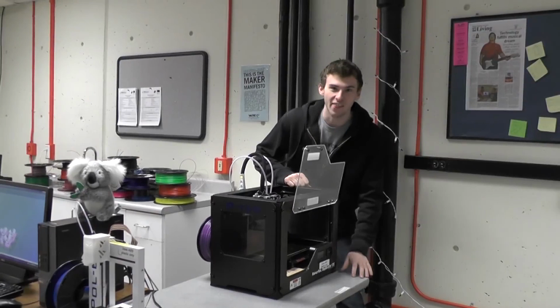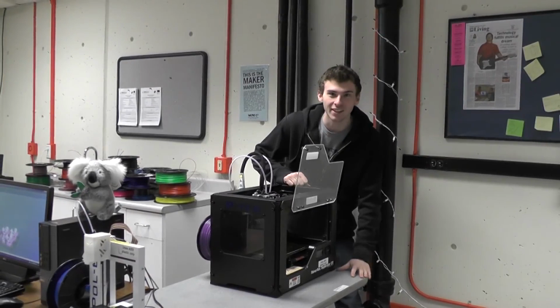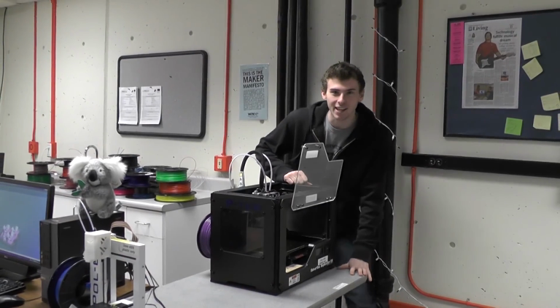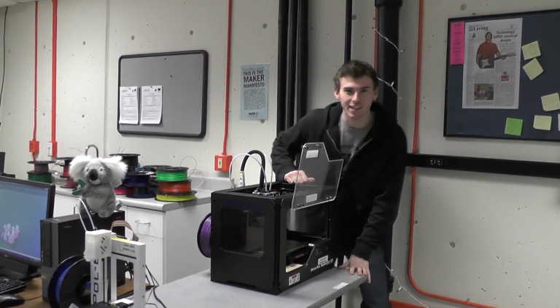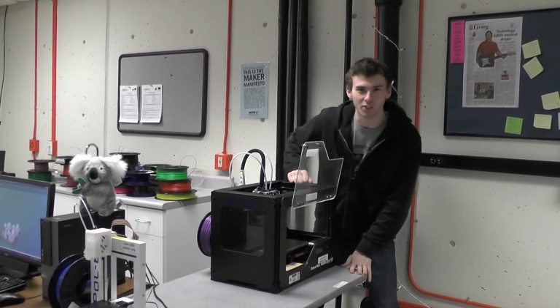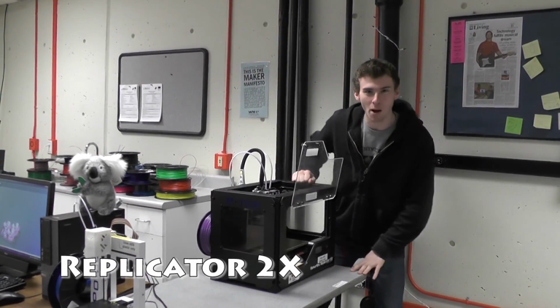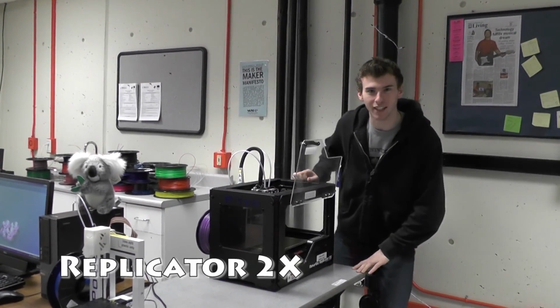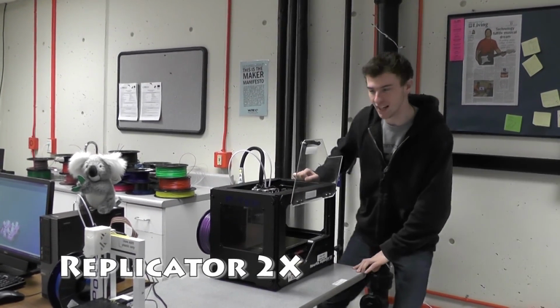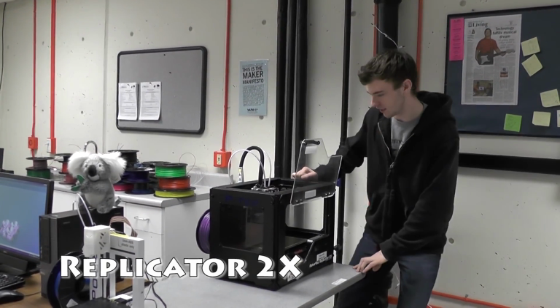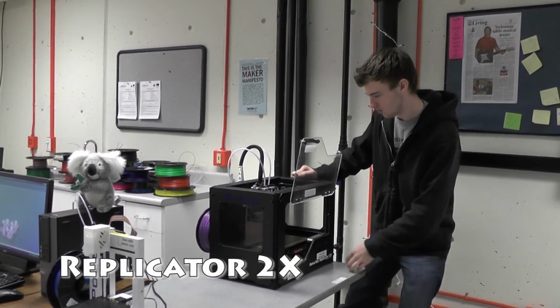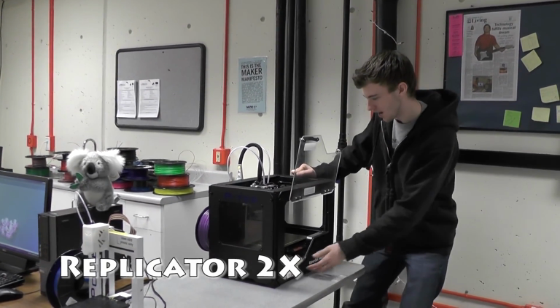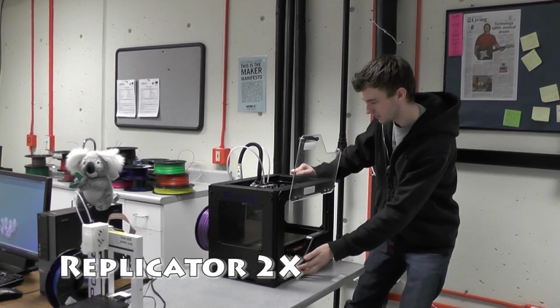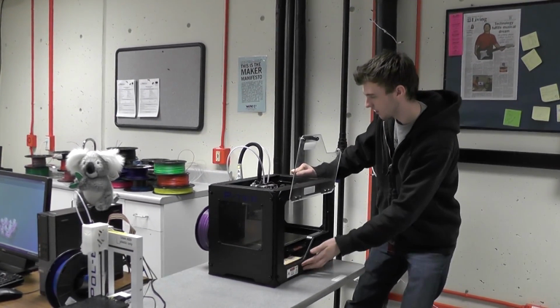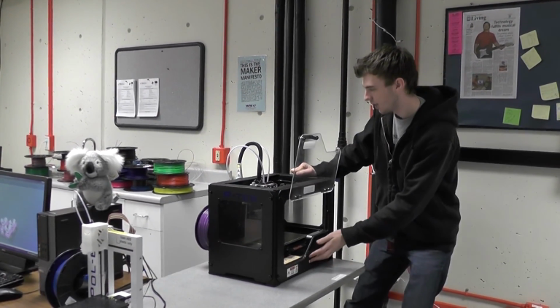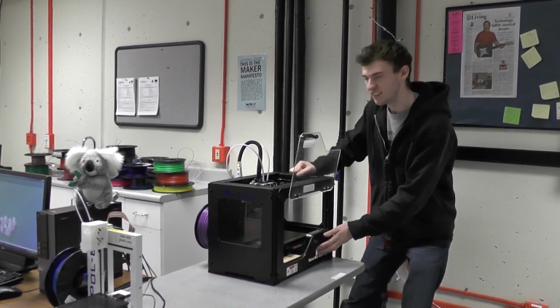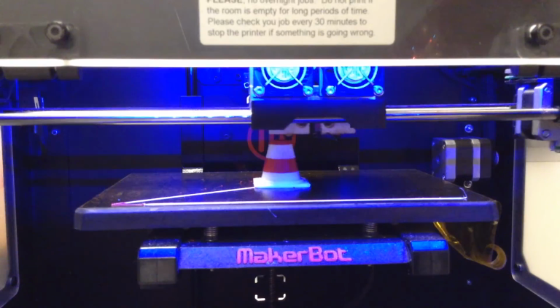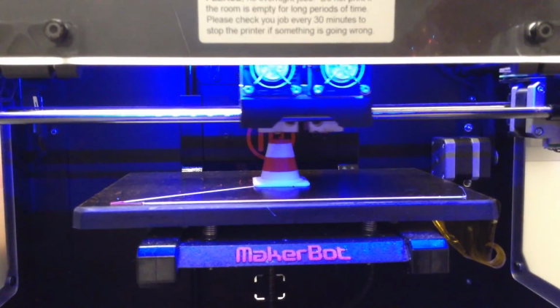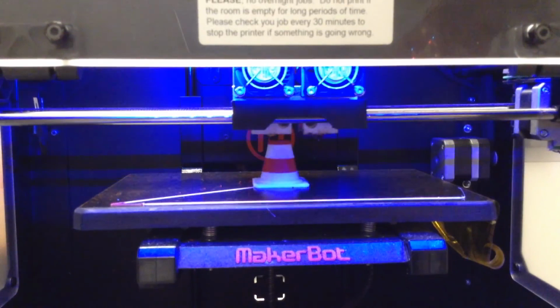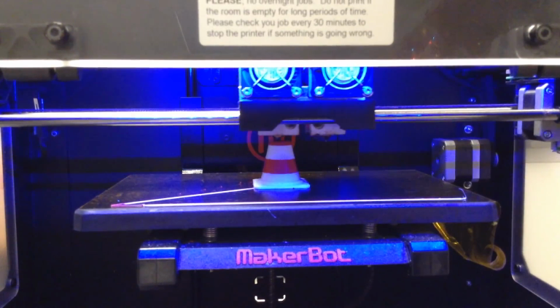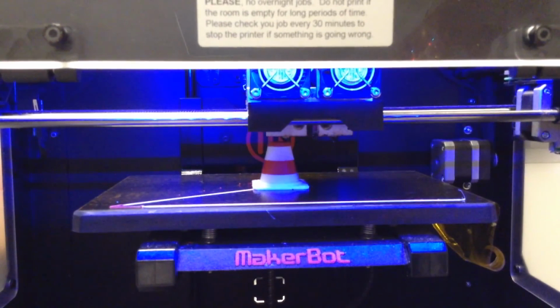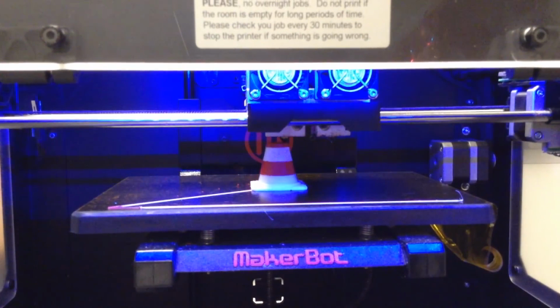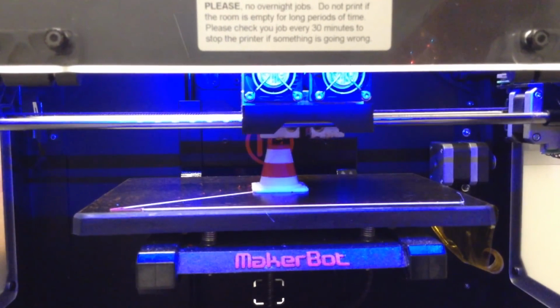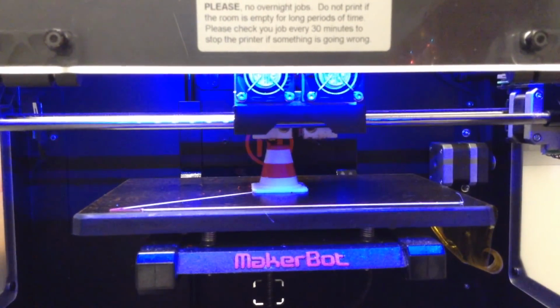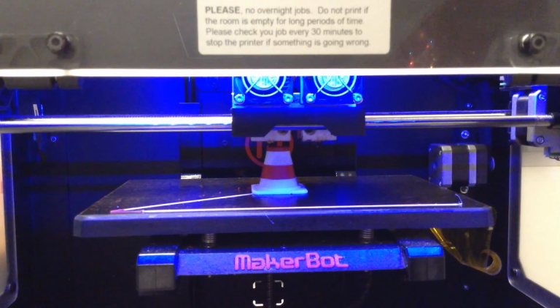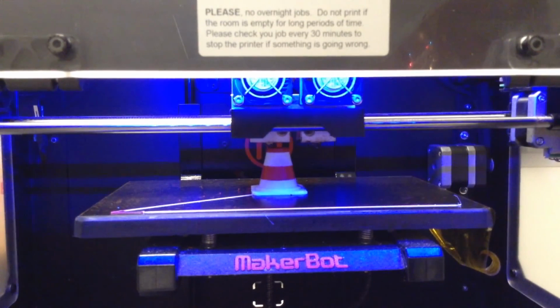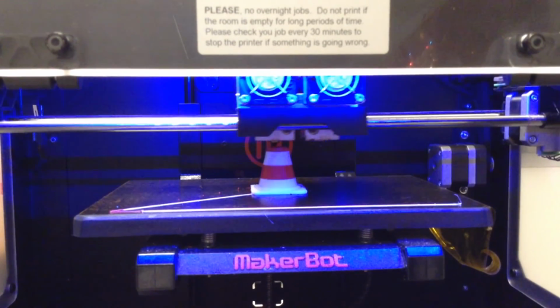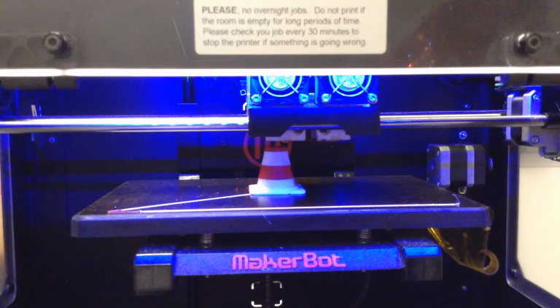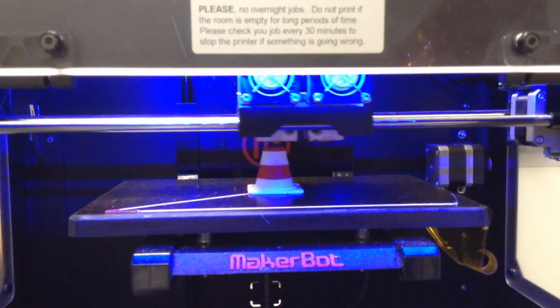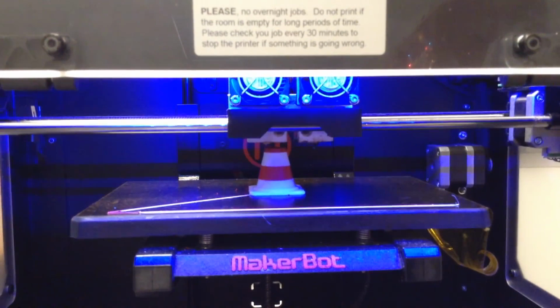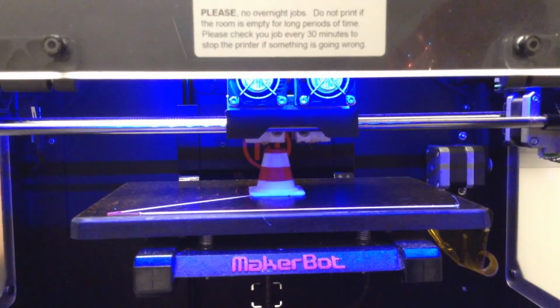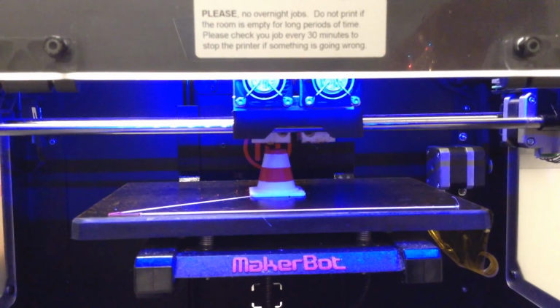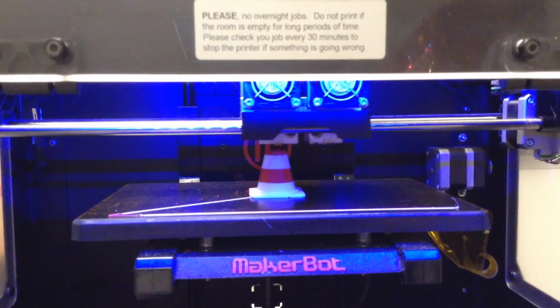This here is the Replicator 2X. It's got dual extruders so it can print two types of plastic in one go.